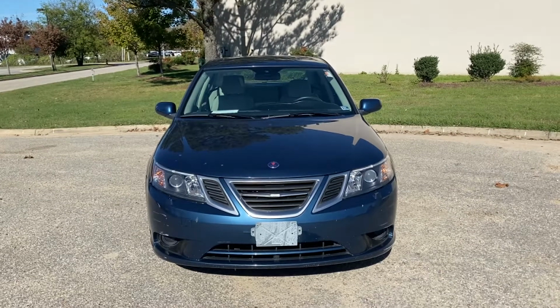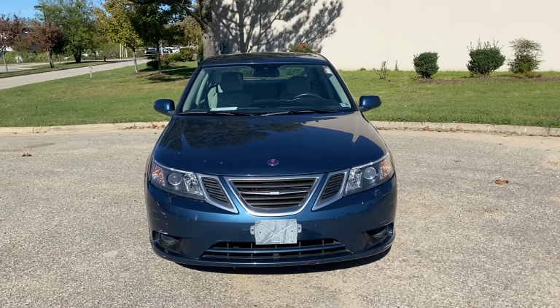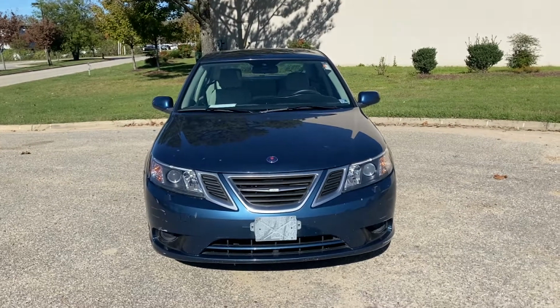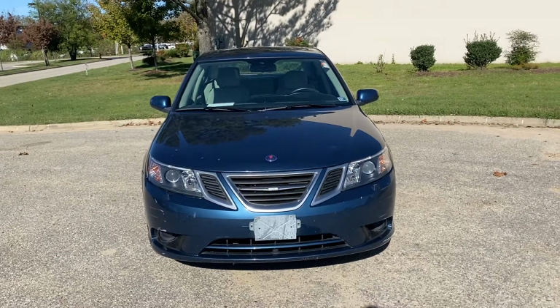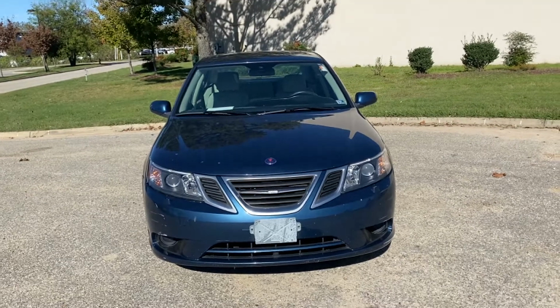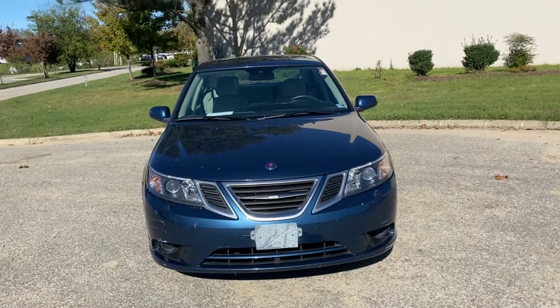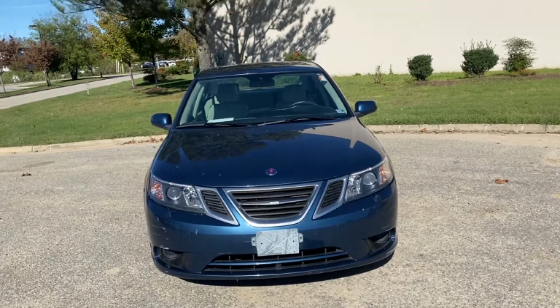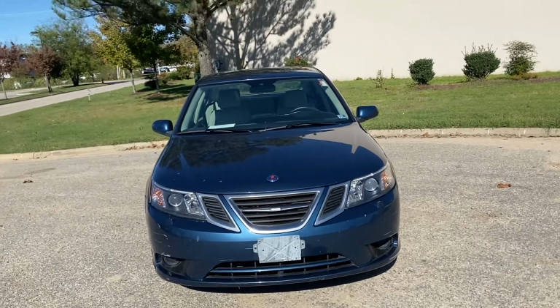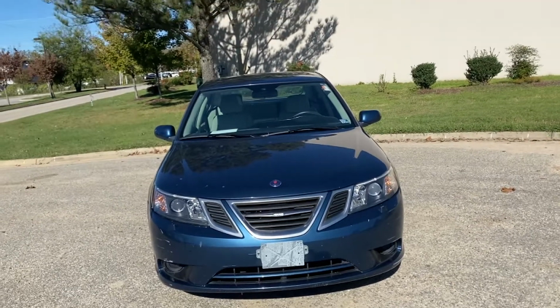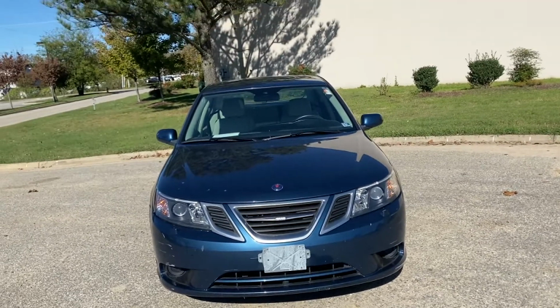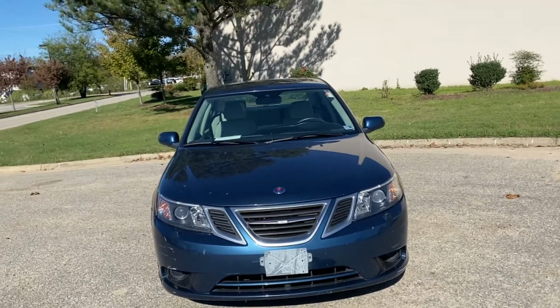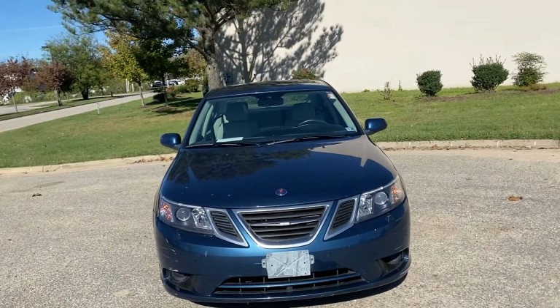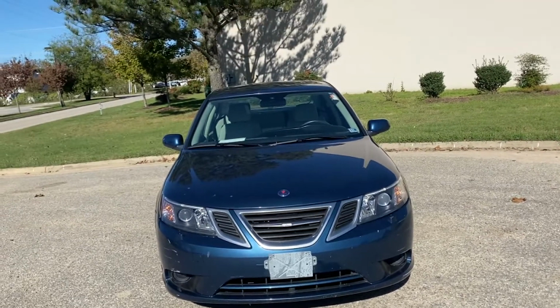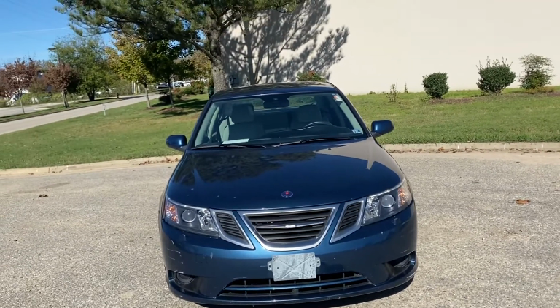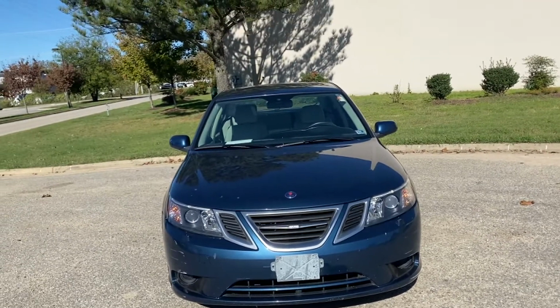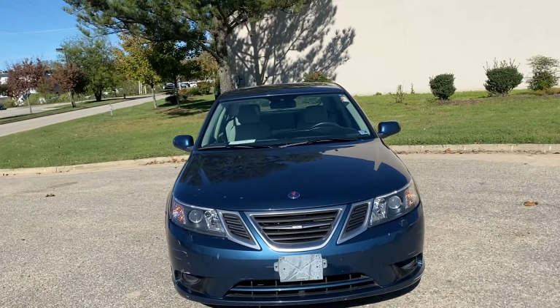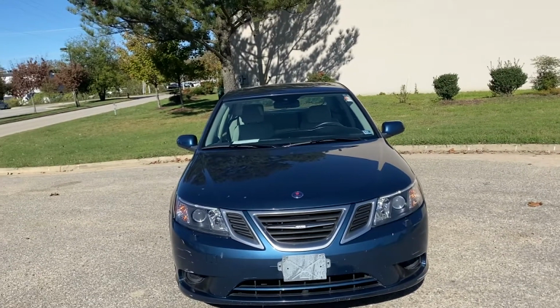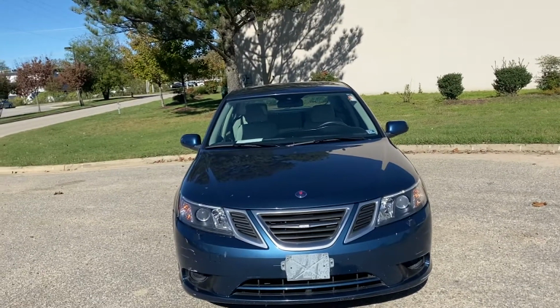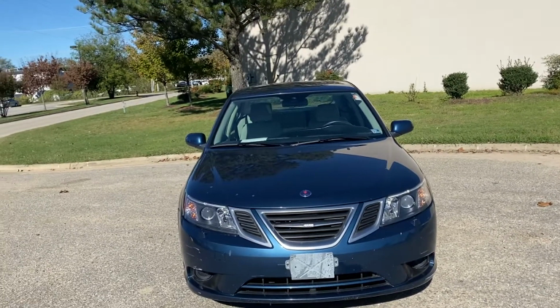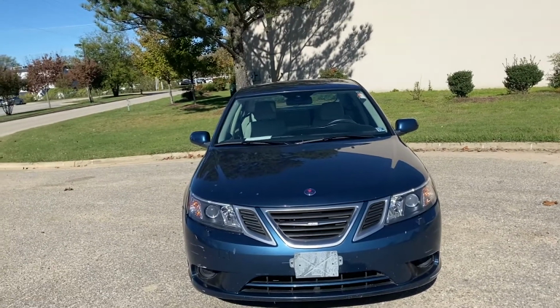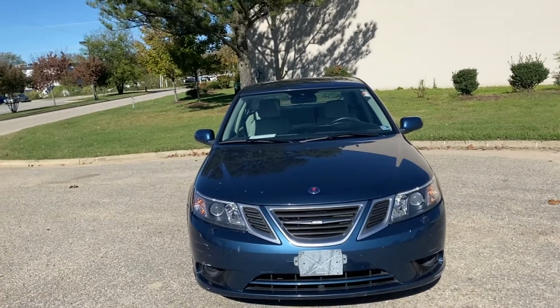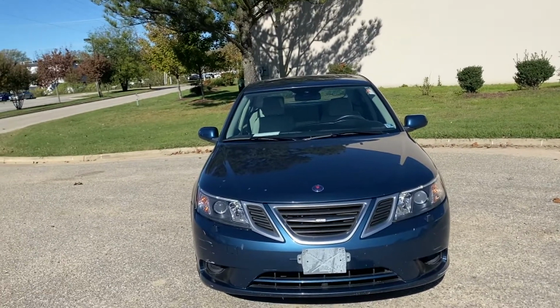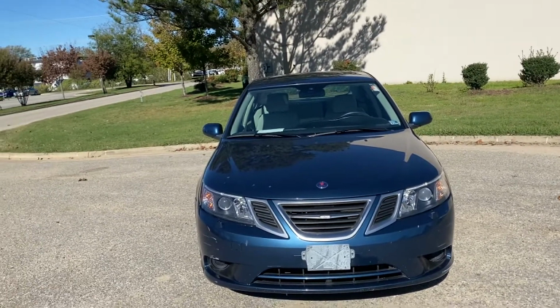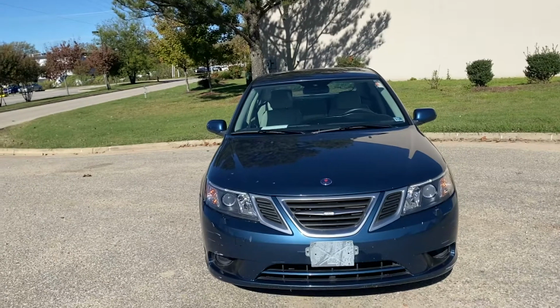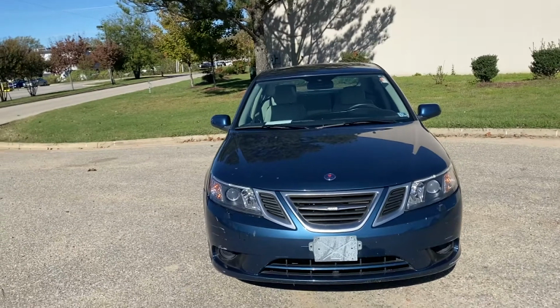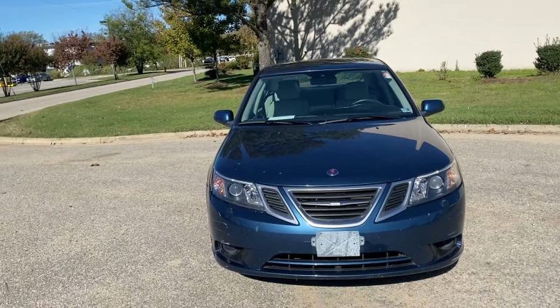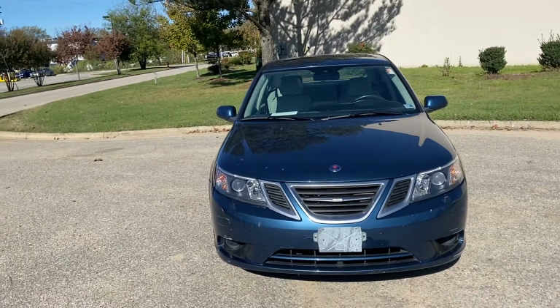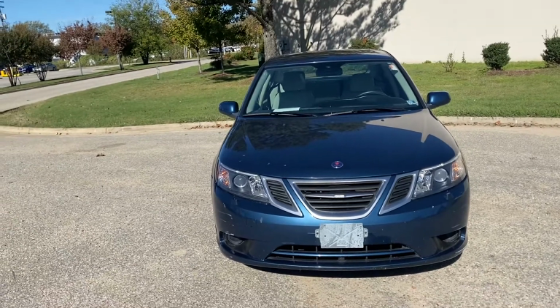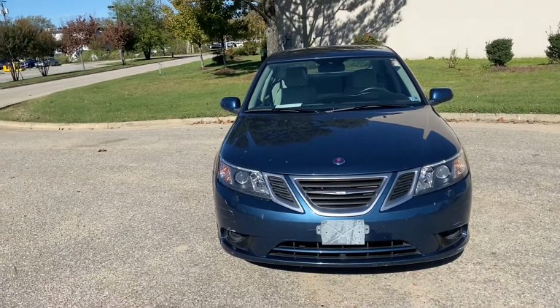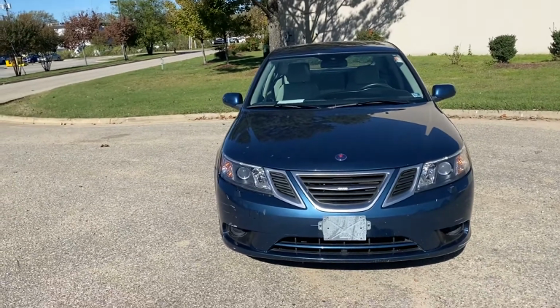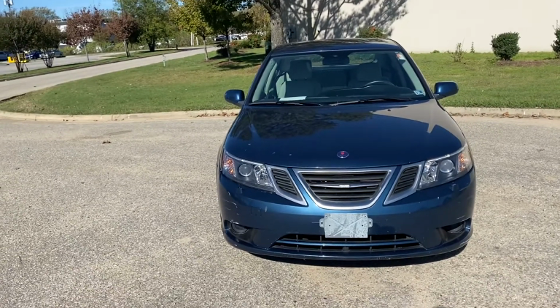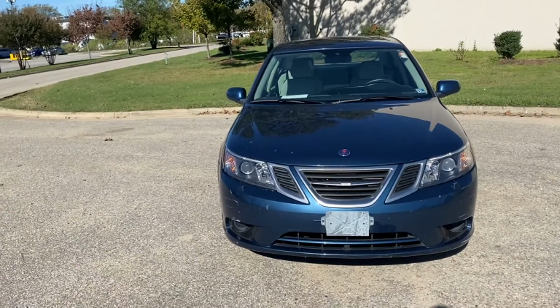Hey, this is Derek over here at Audi Hampton. I'm just walking around this 2010 Saab that we have here.